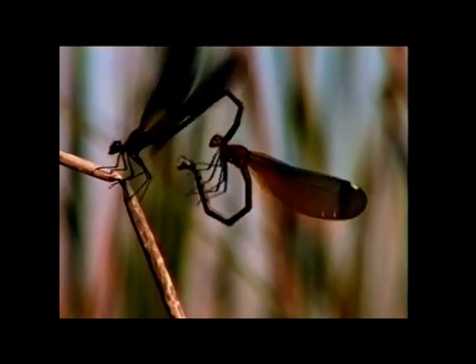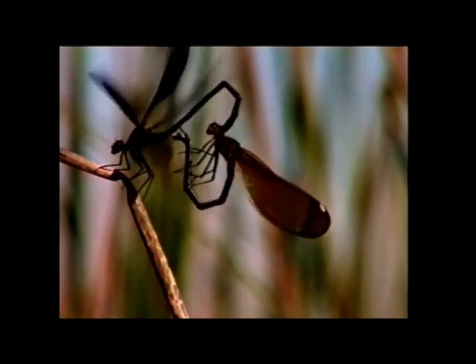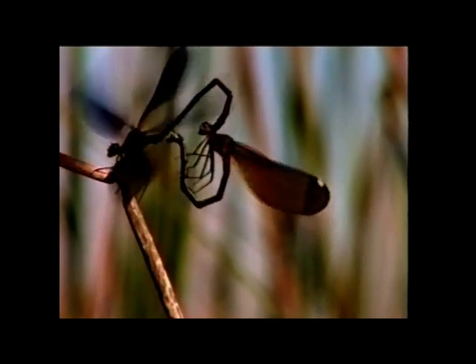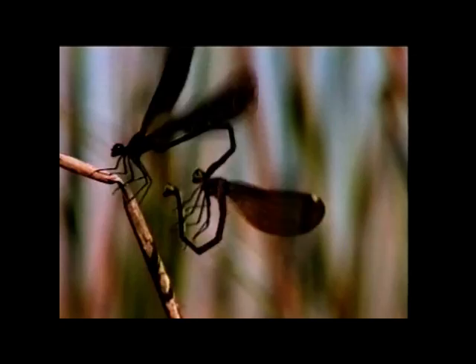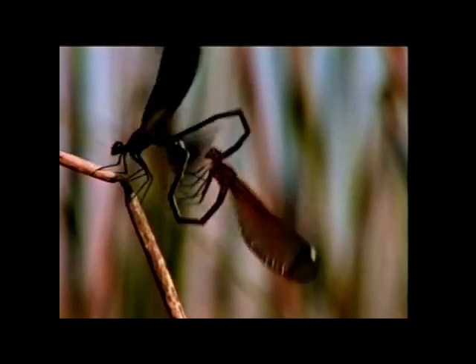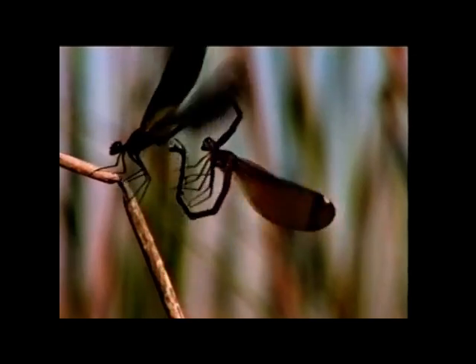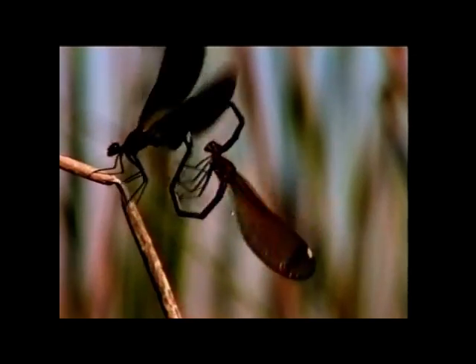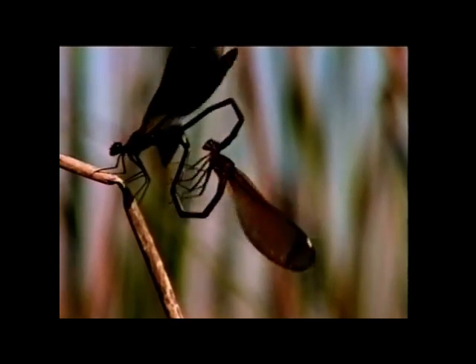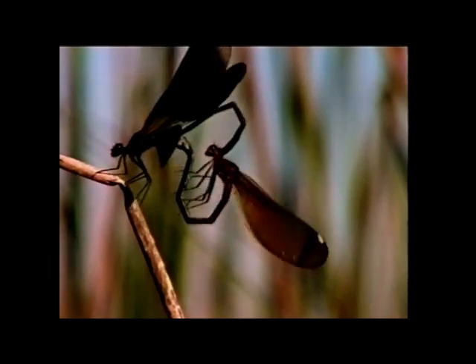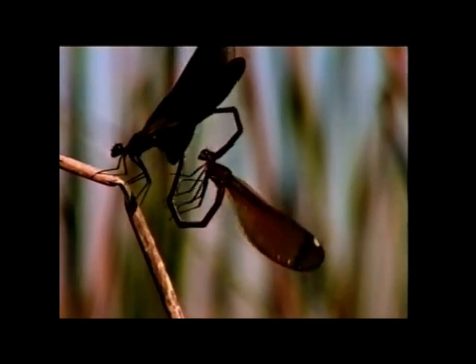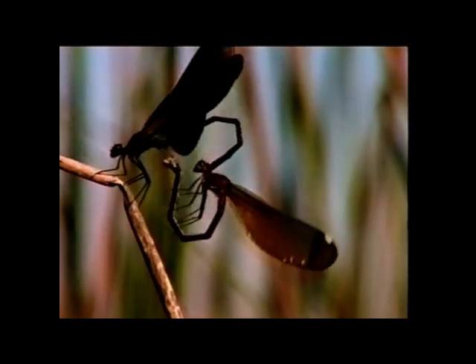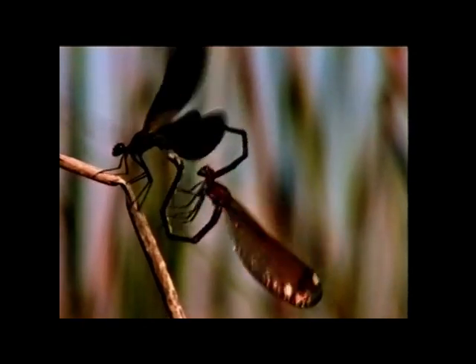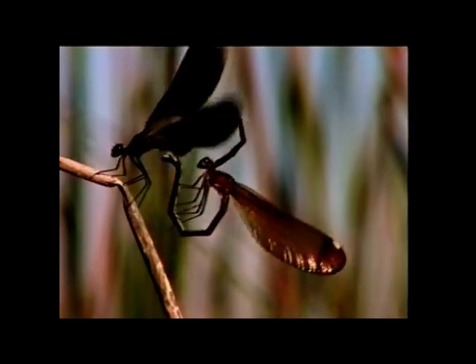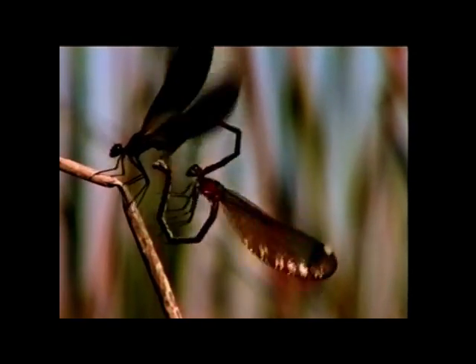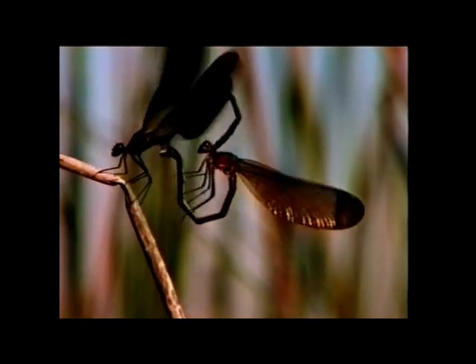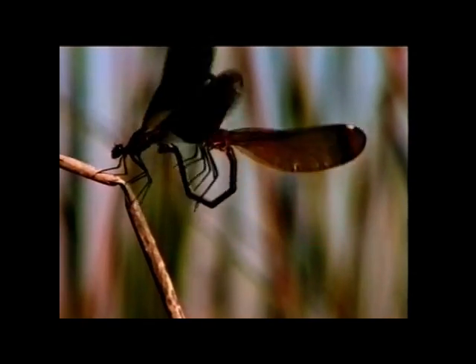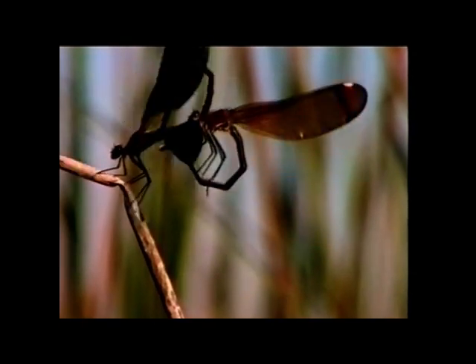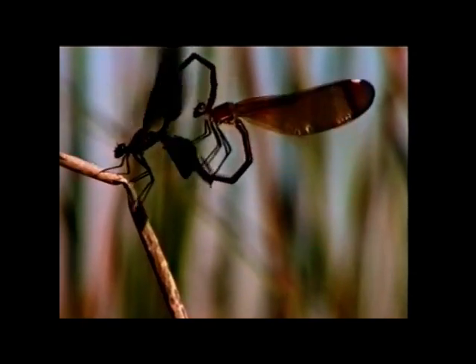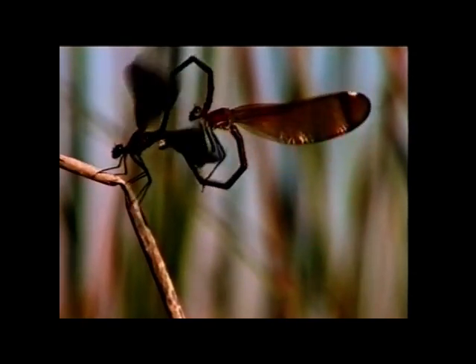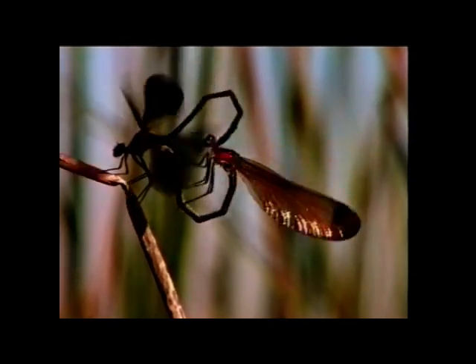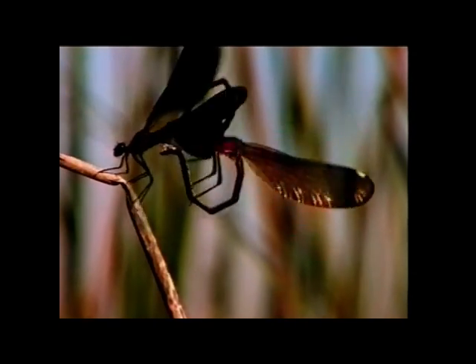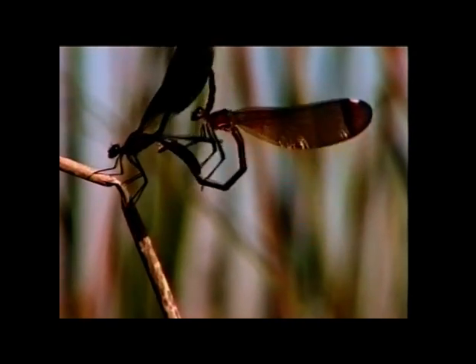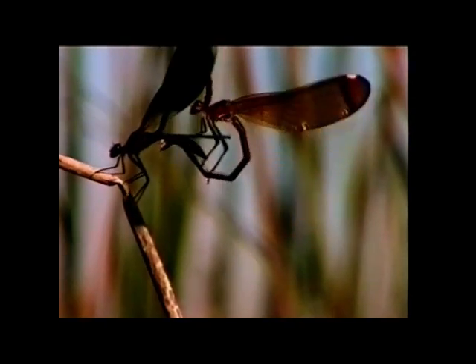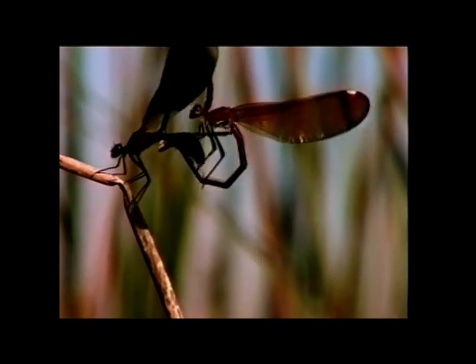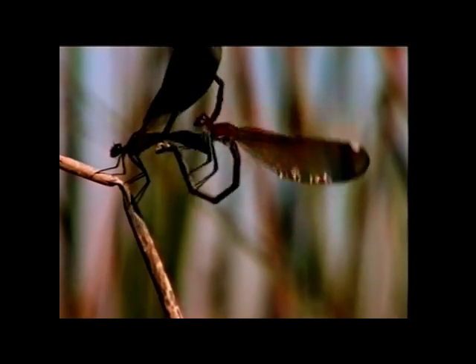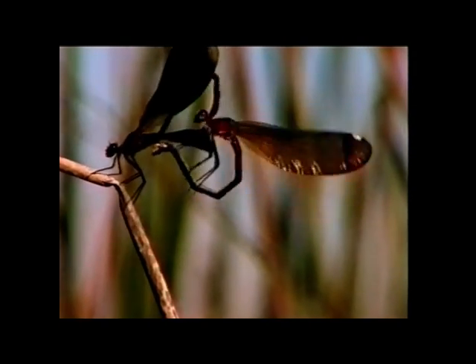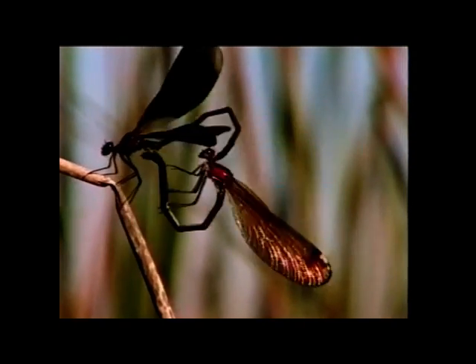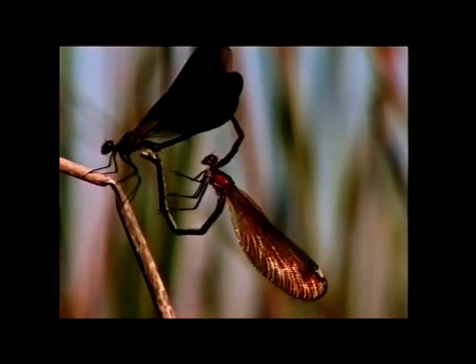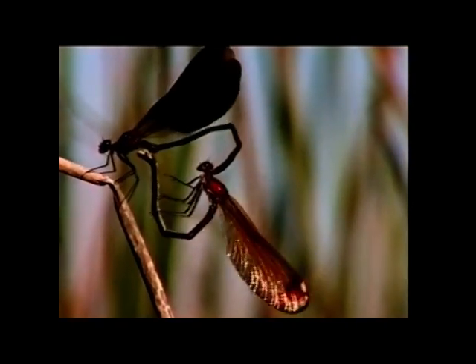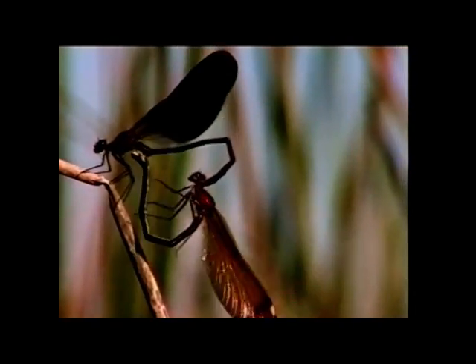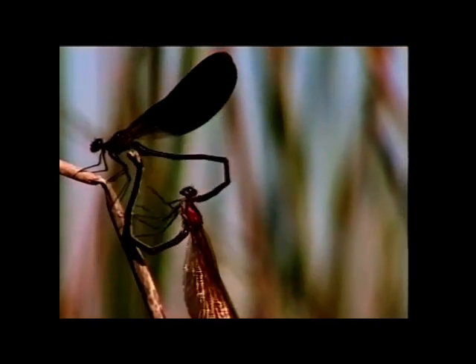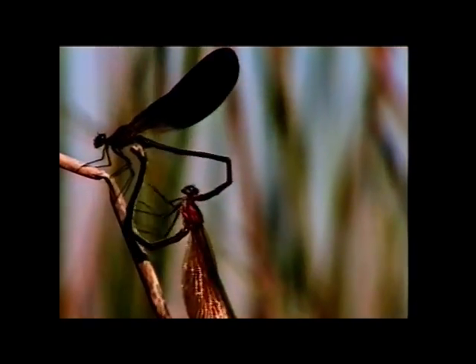The female now grips the front of his abdomen with the tip of her own, creating the well-known dragonfly mating wheel.